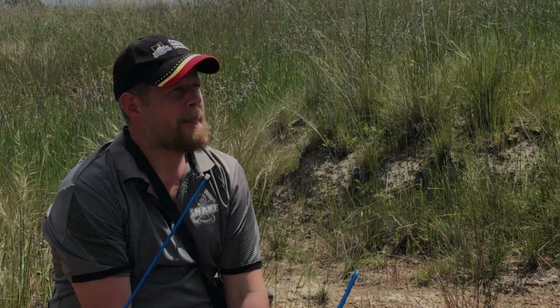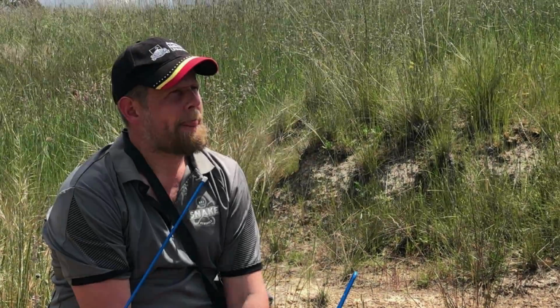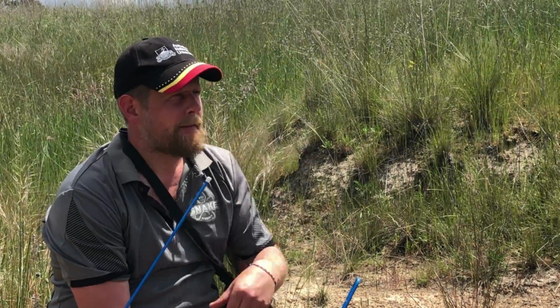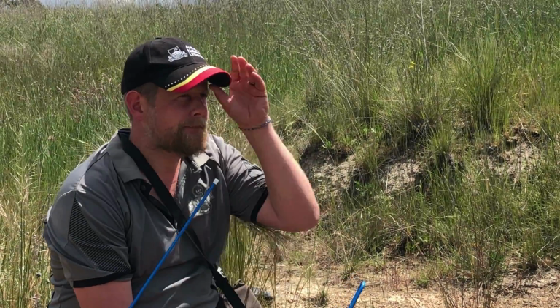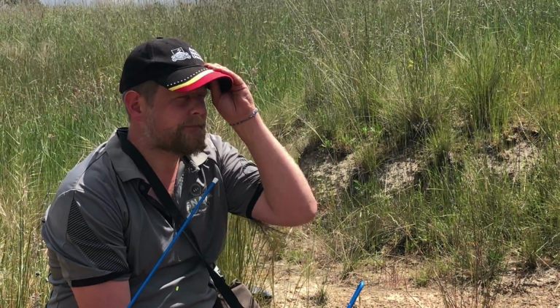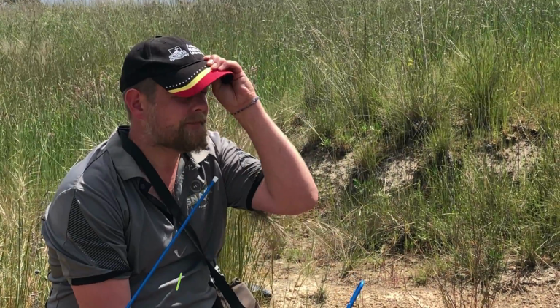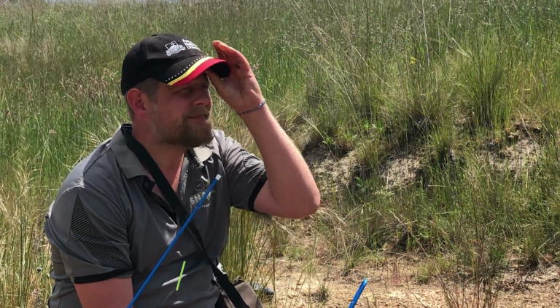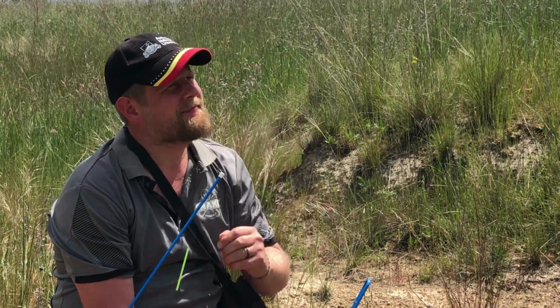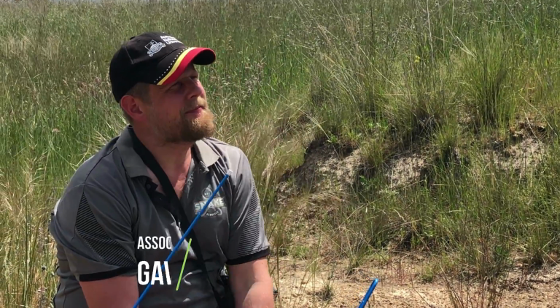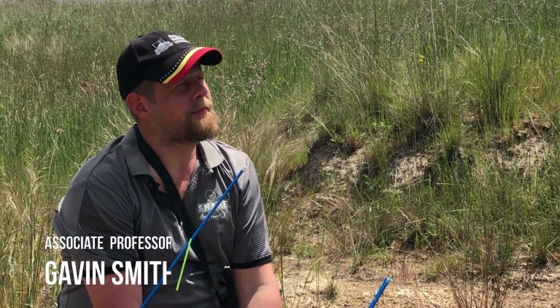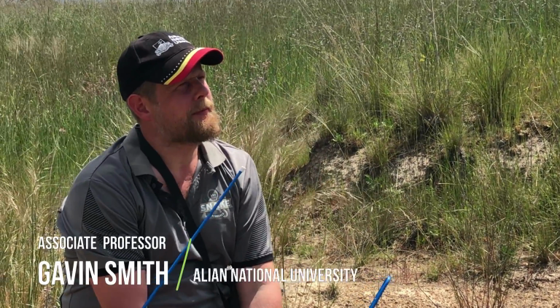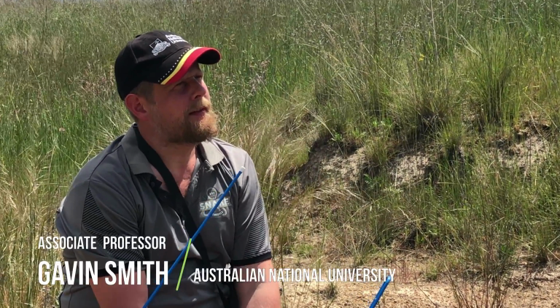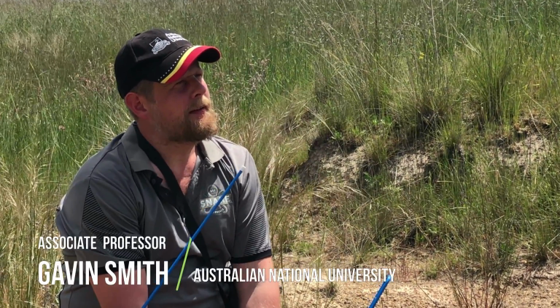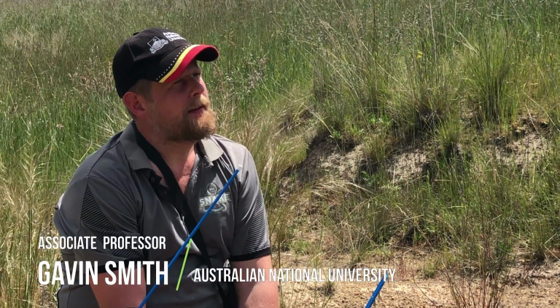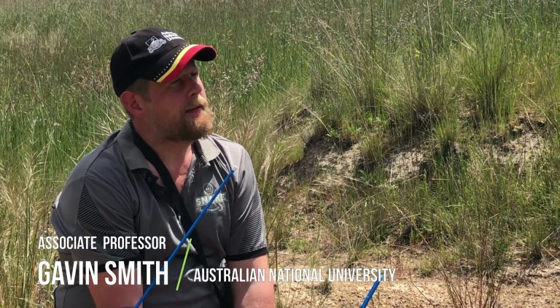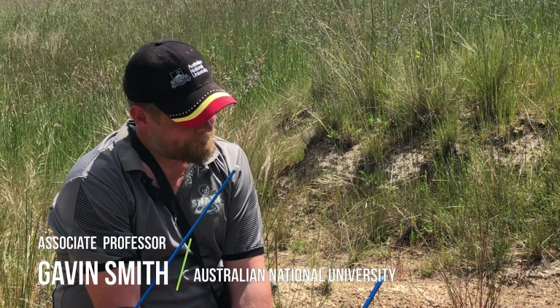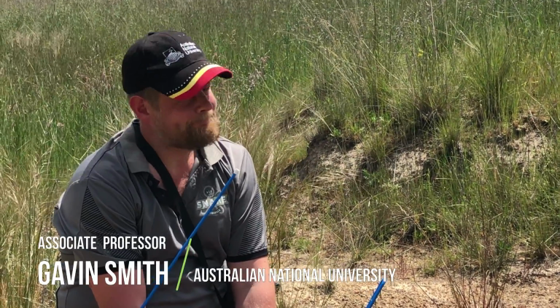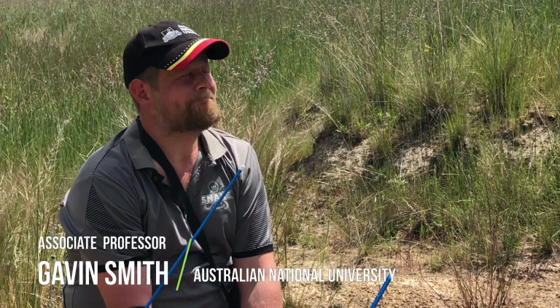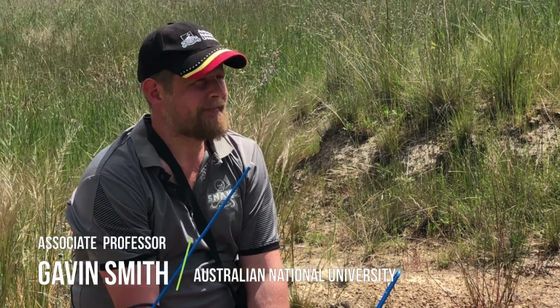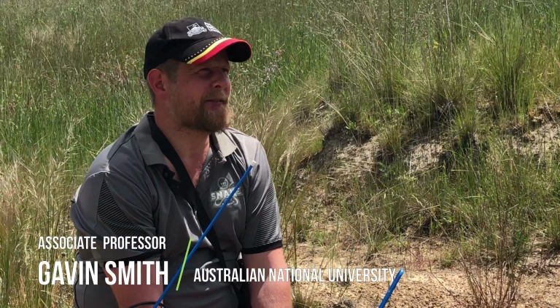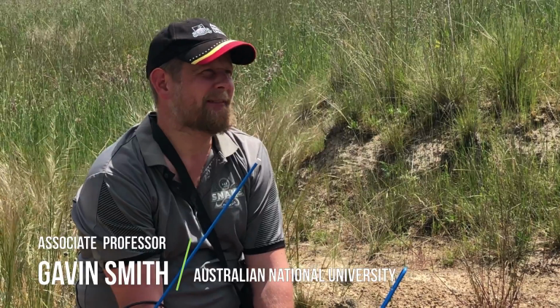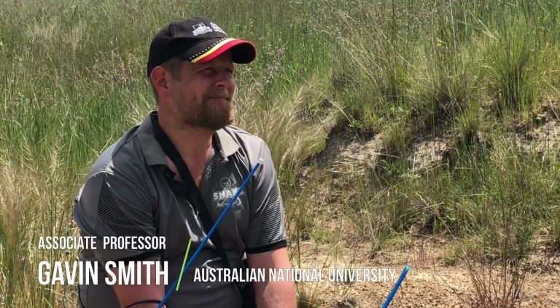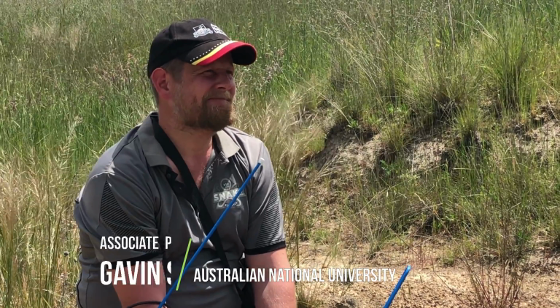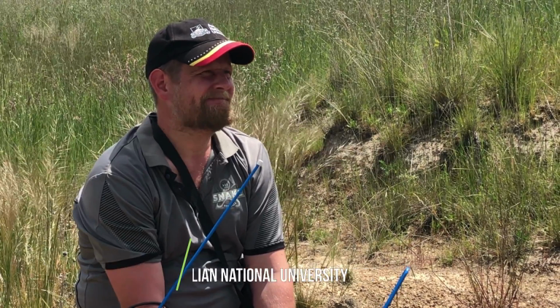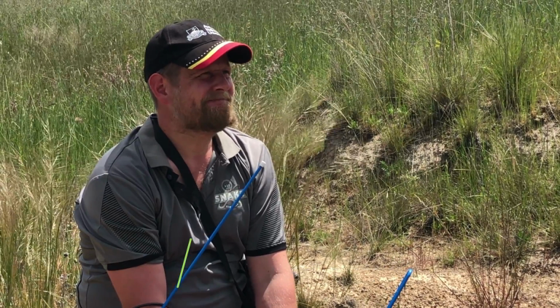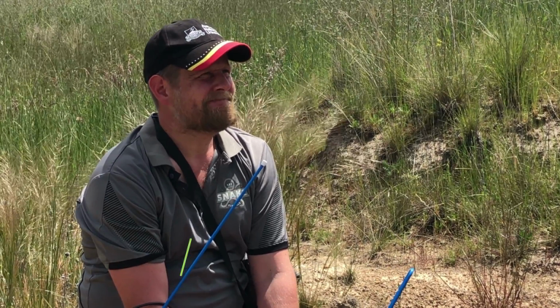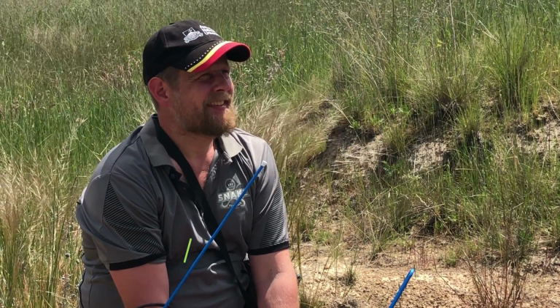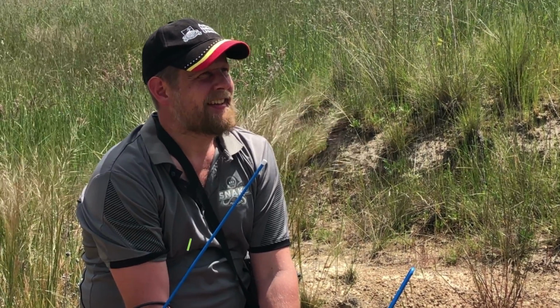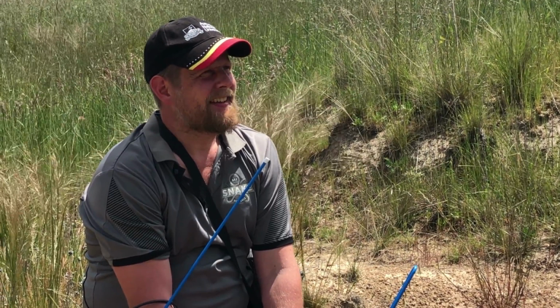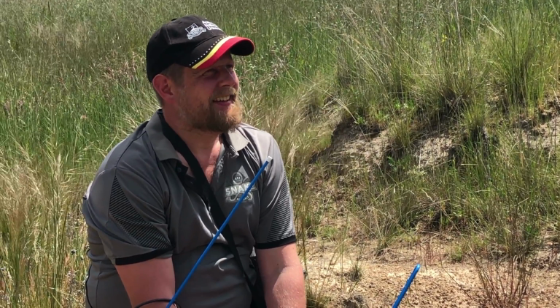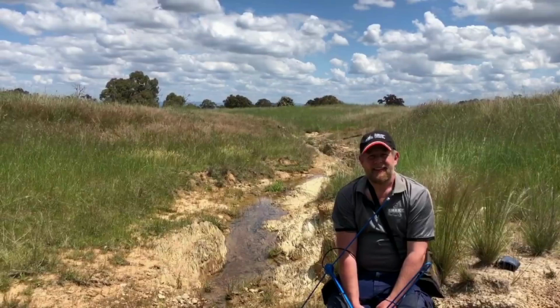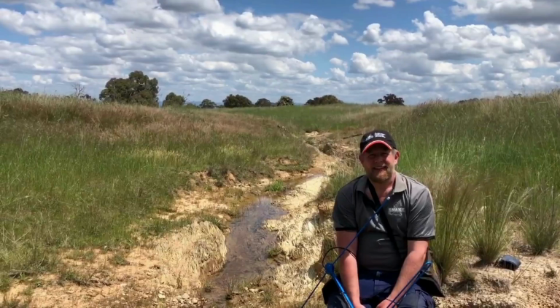So Gav, Associate Professor from ANU - is that right? What brings you to Mulligan's Flat Woodland Sanctuary today?